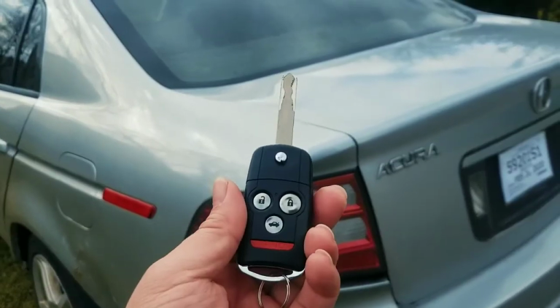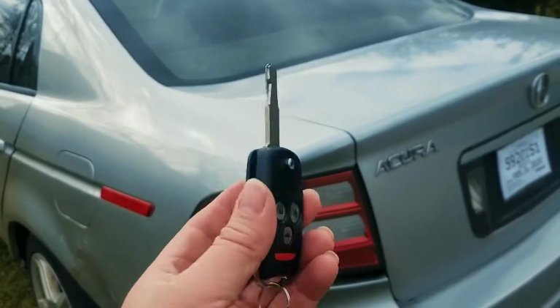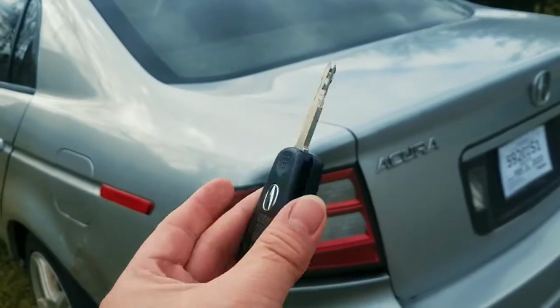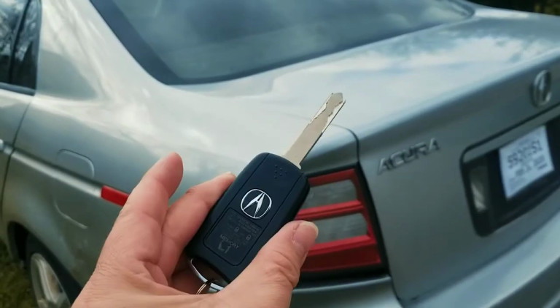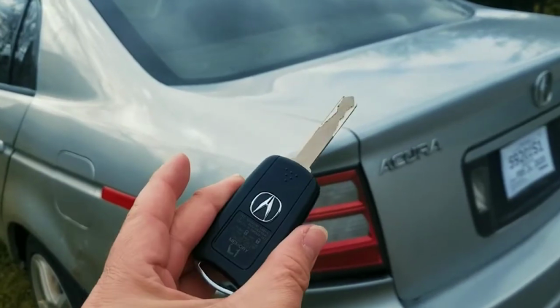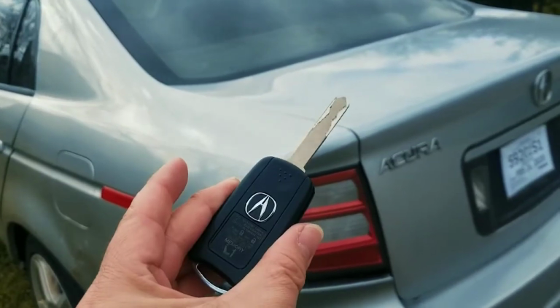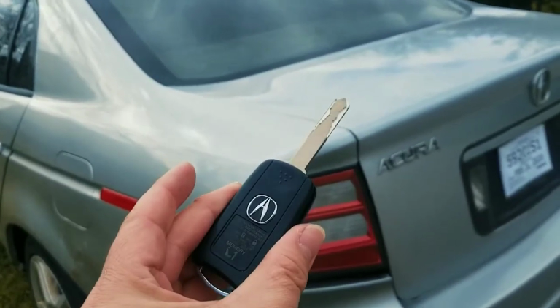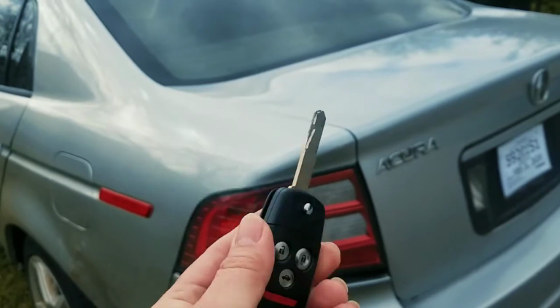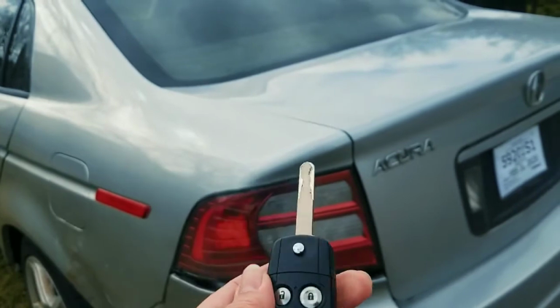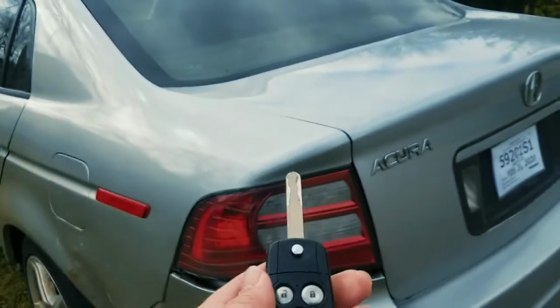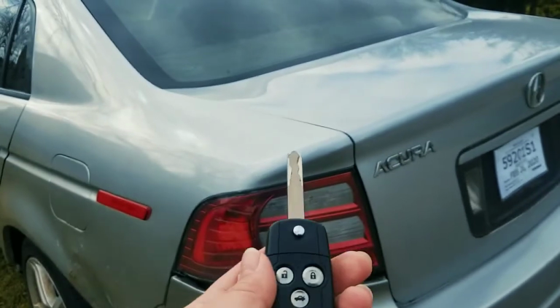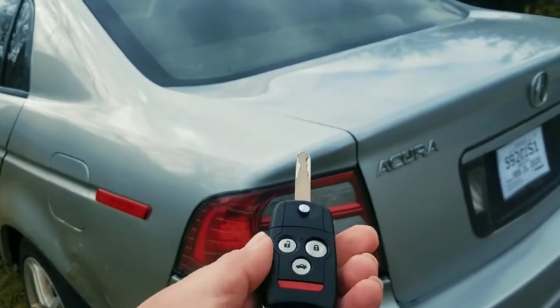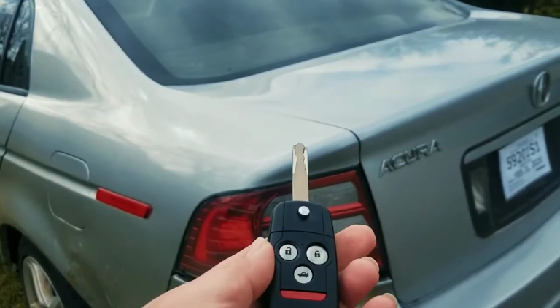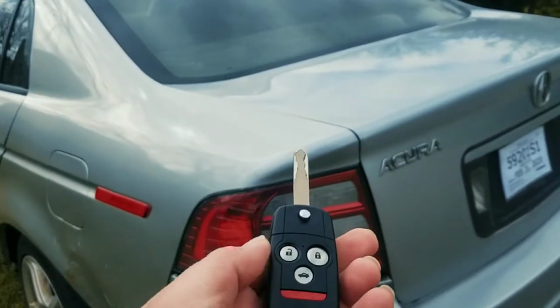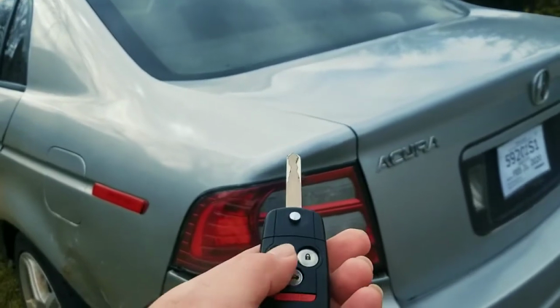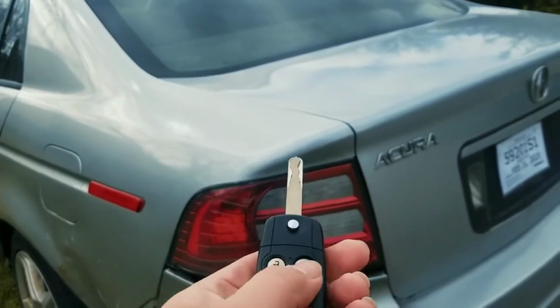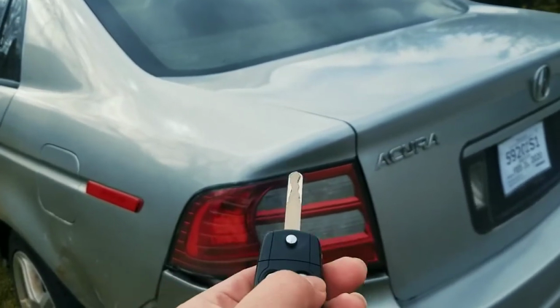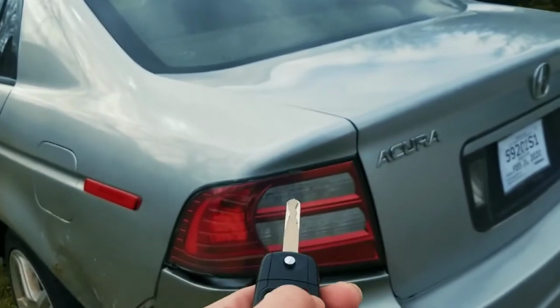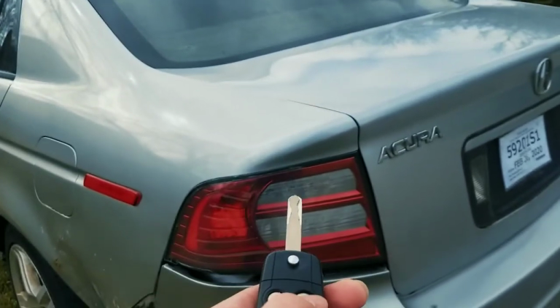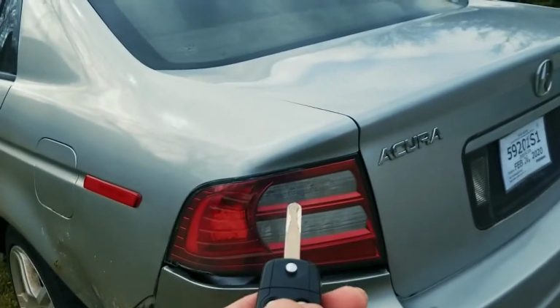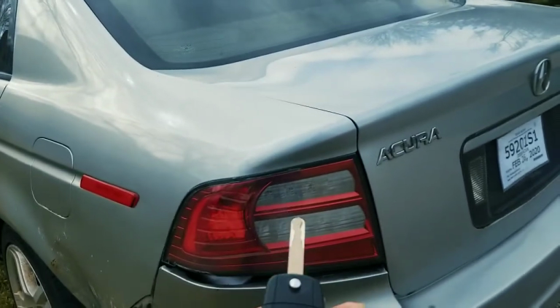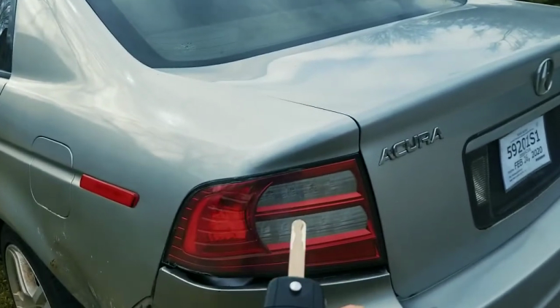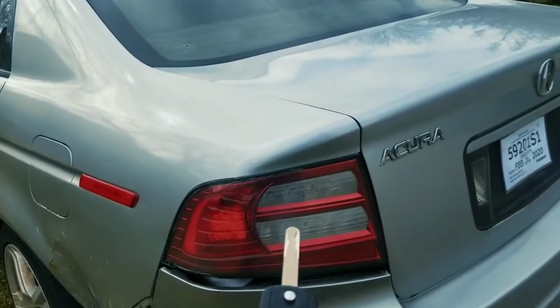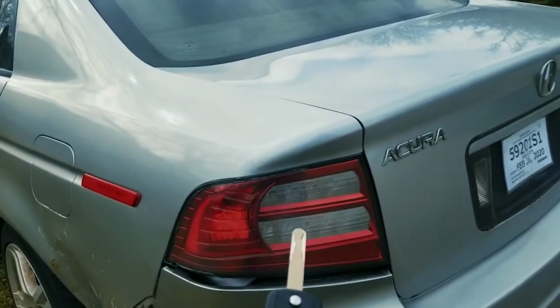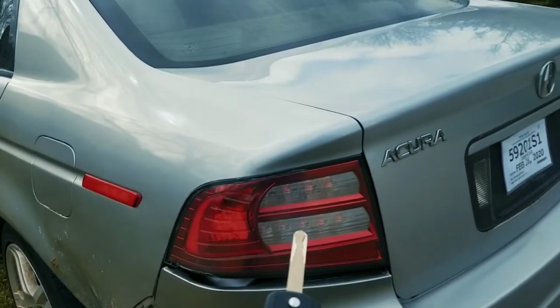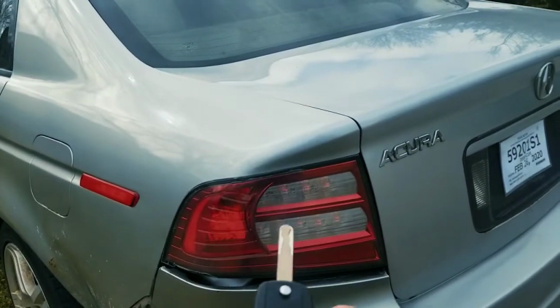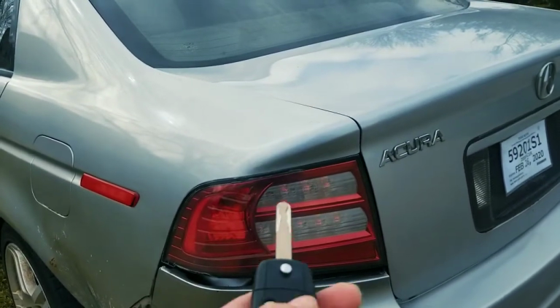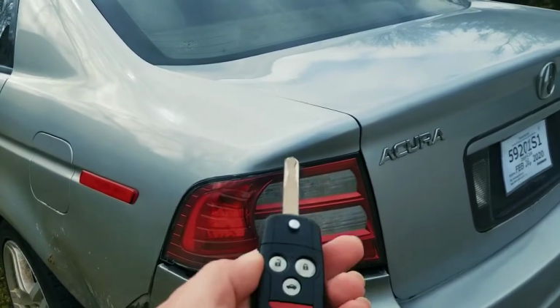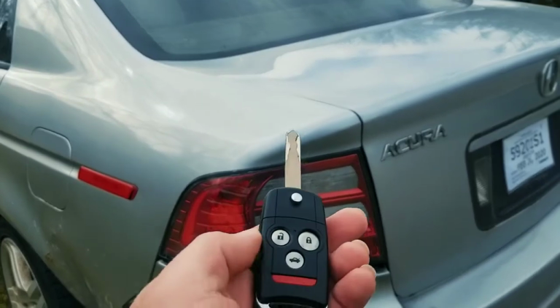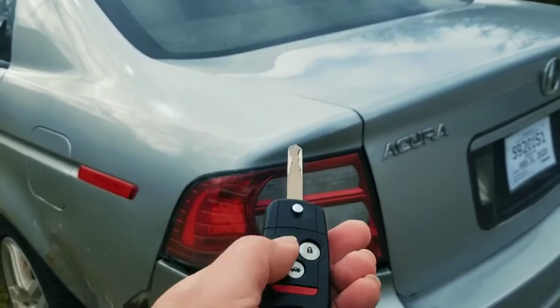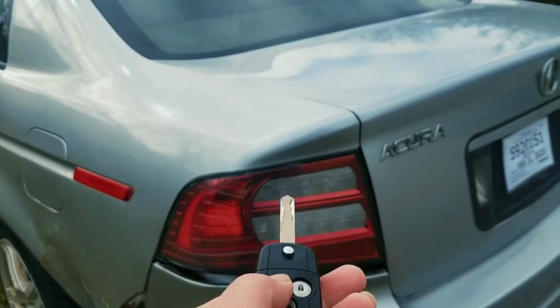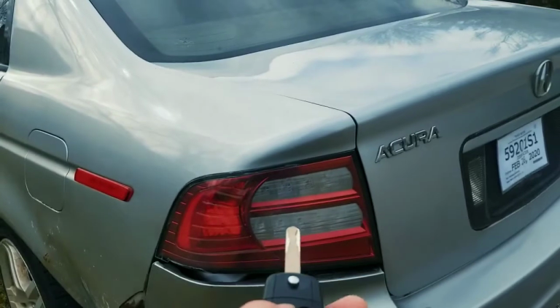Let's go ahead and test it out. Here is your lock function and unlock function. Nice.